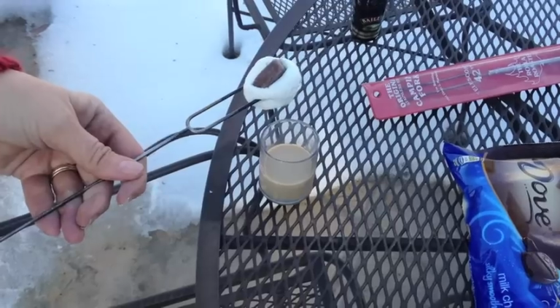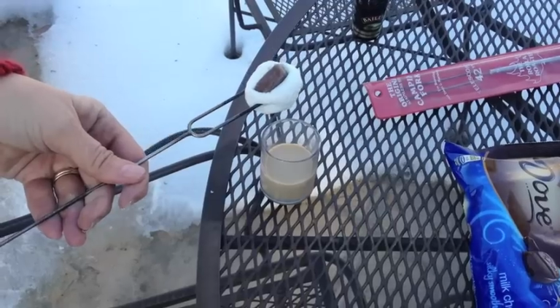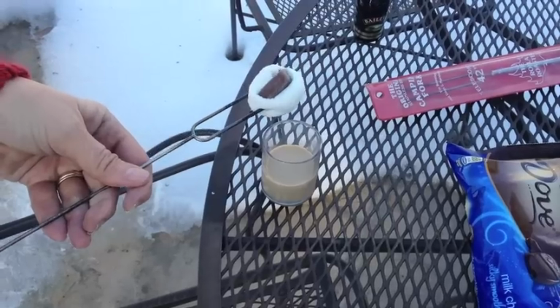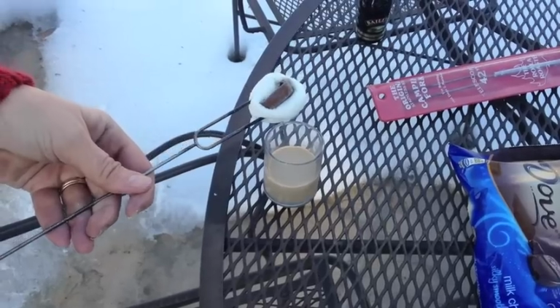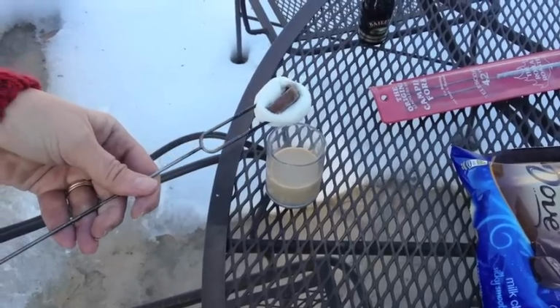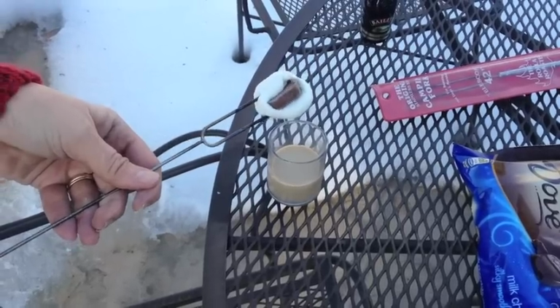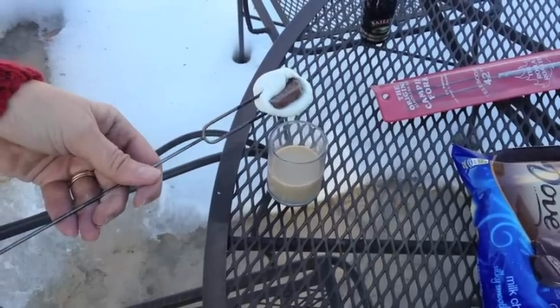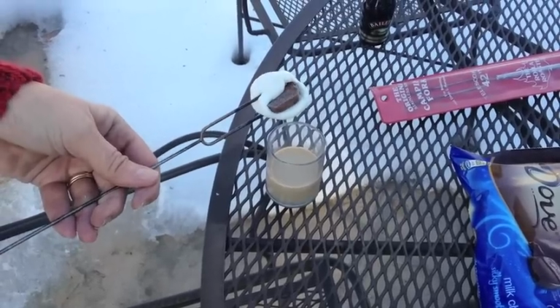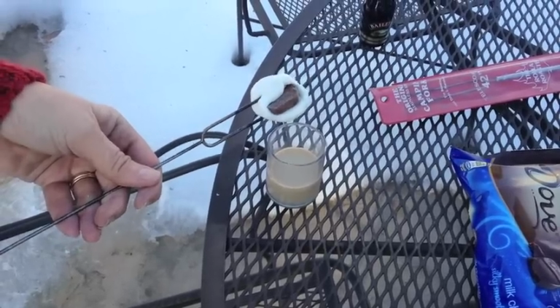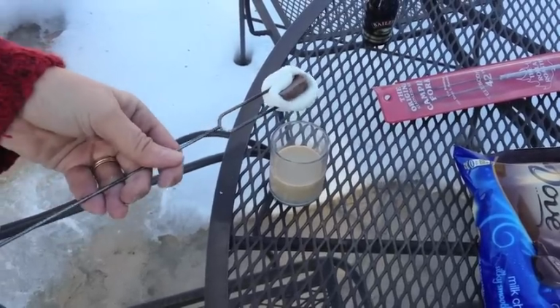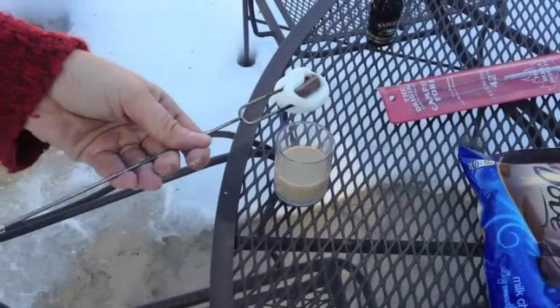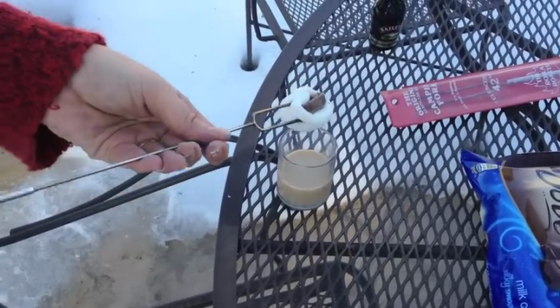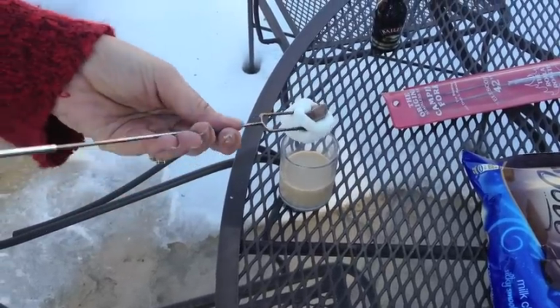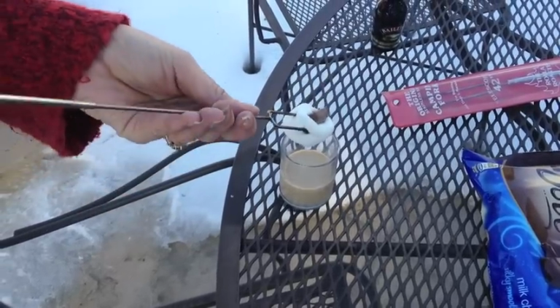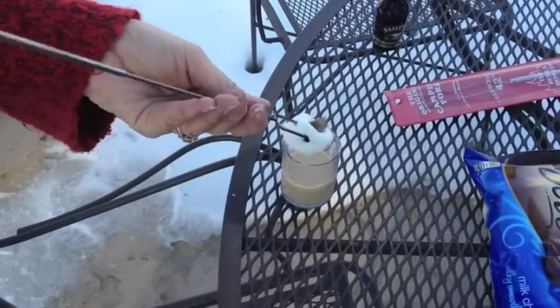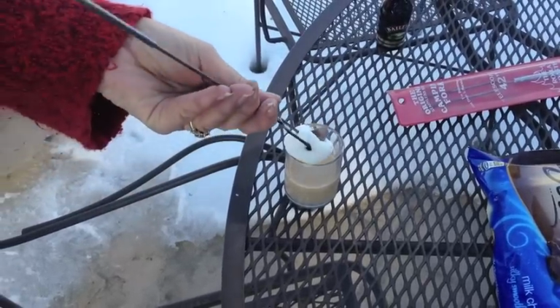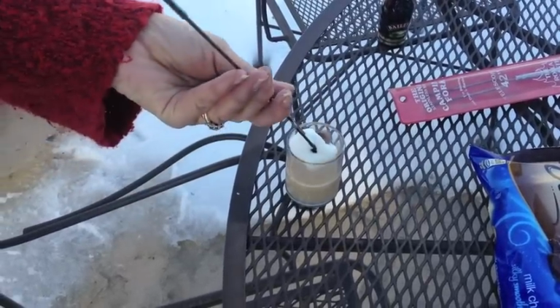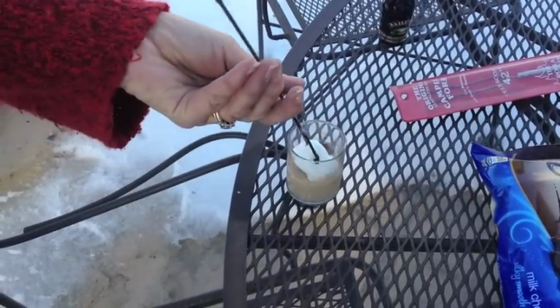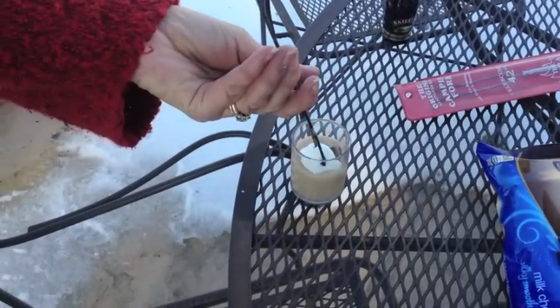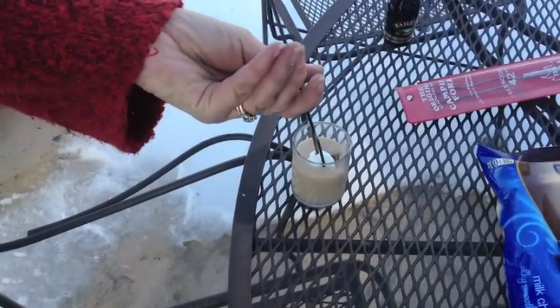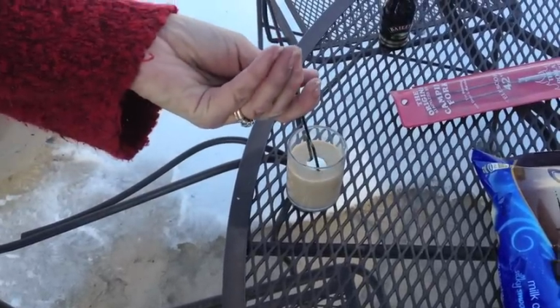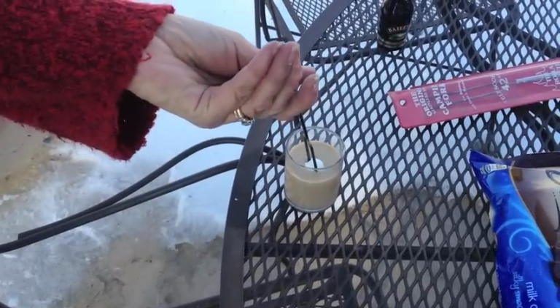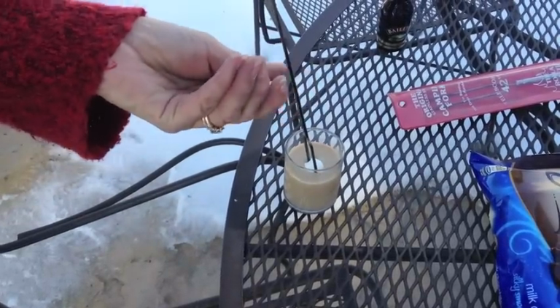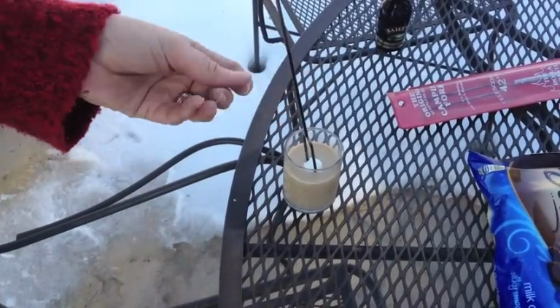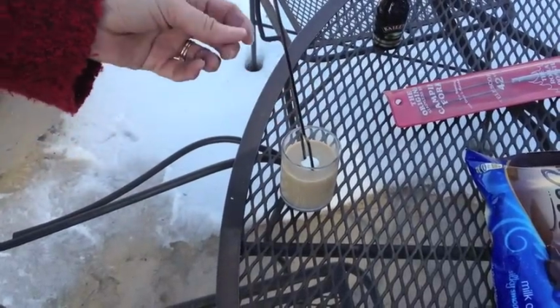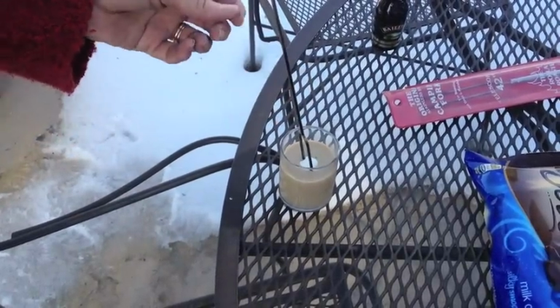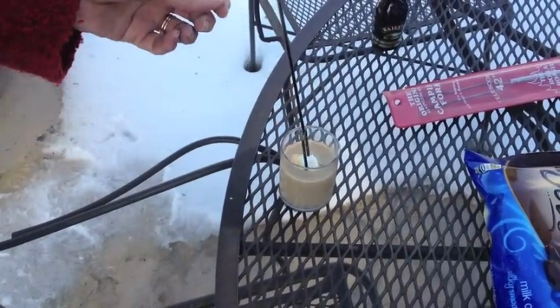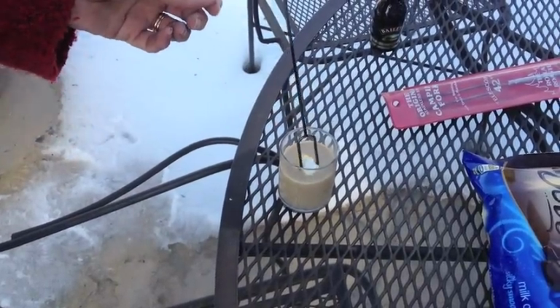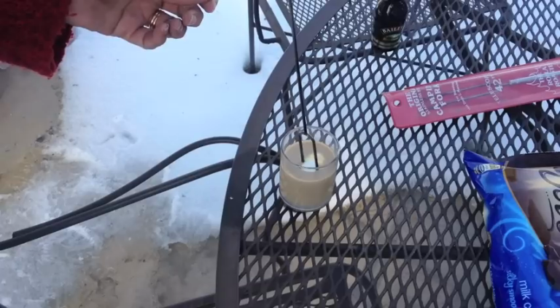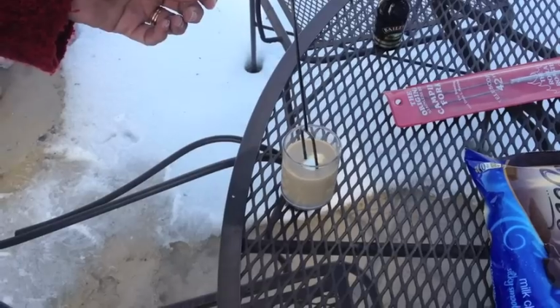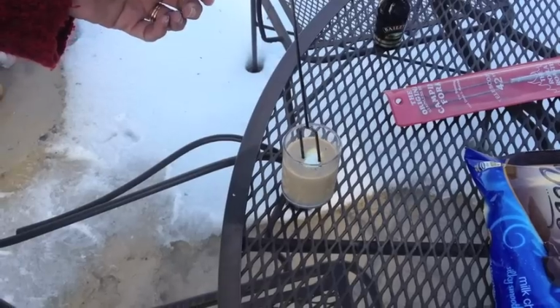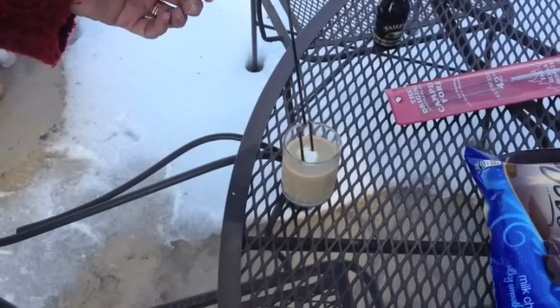With your marshmallow attached to your camping fork, dip the marshmallow into your liqueur. Don't leave it too long or it will melt.